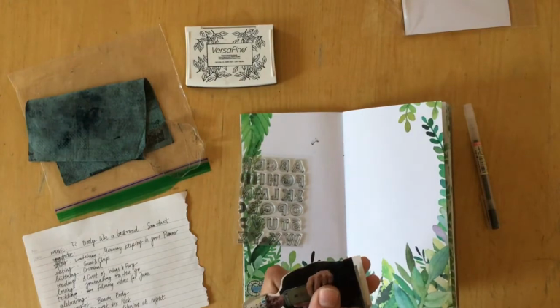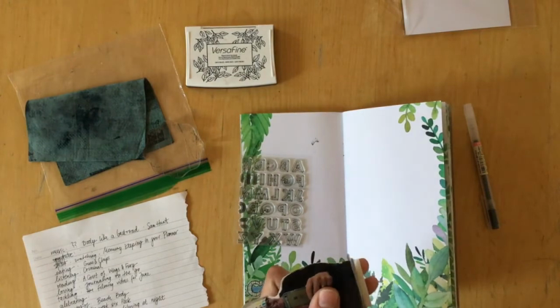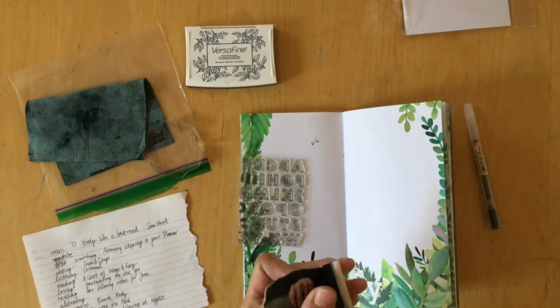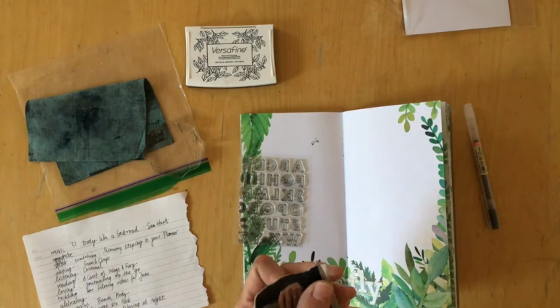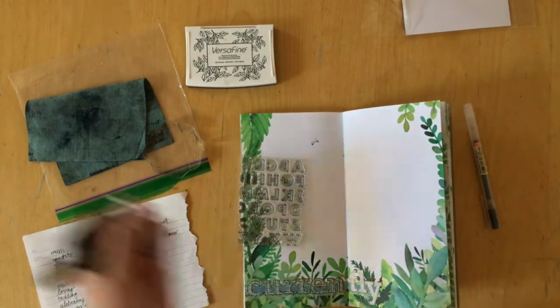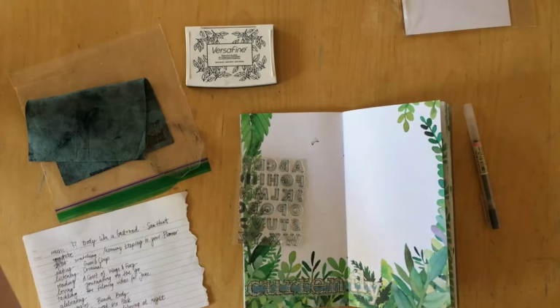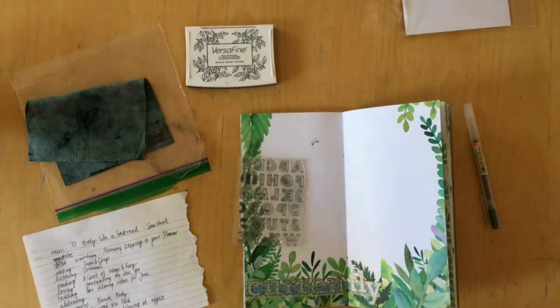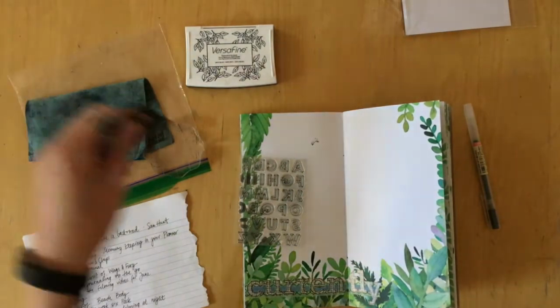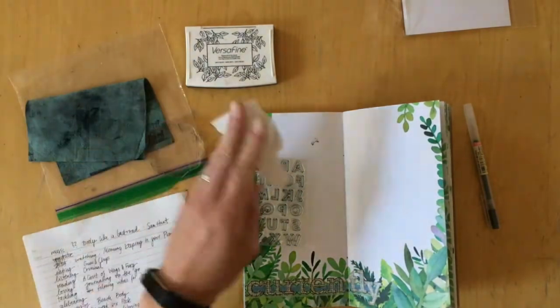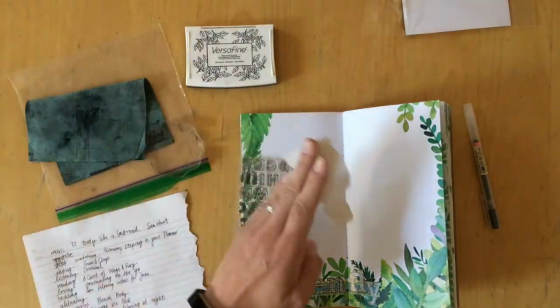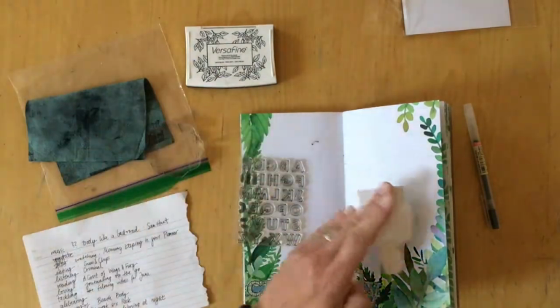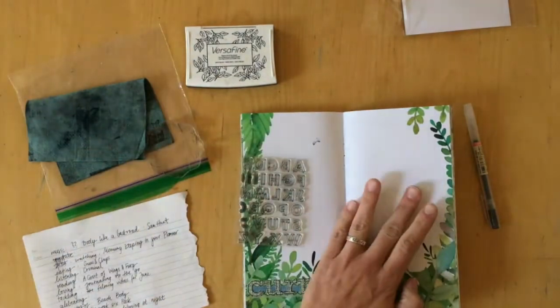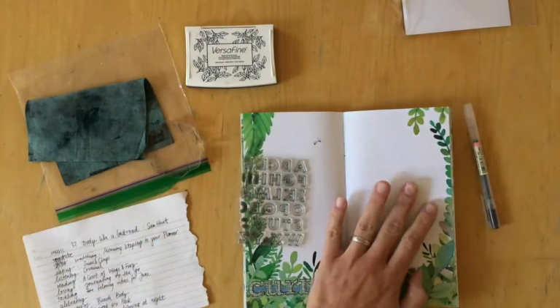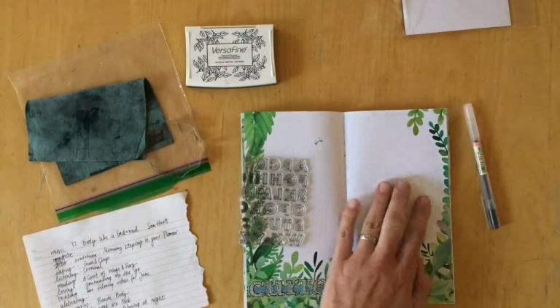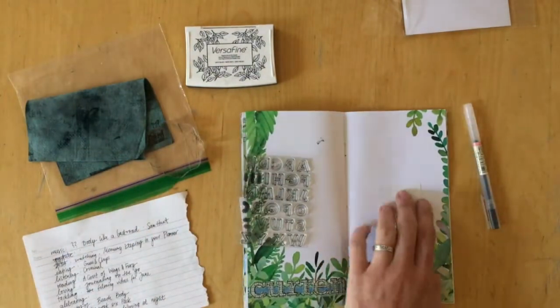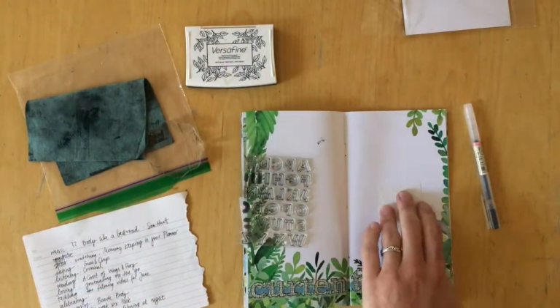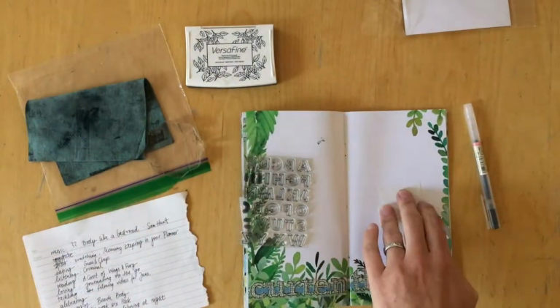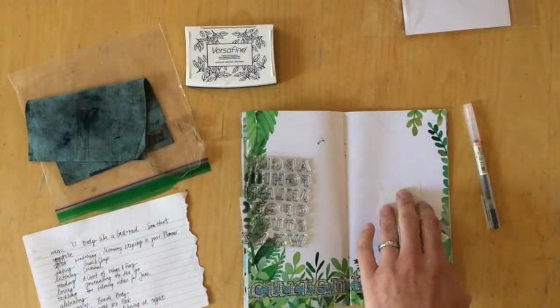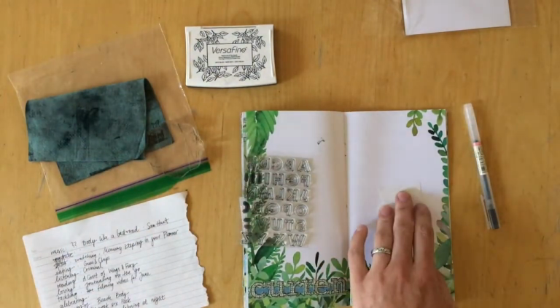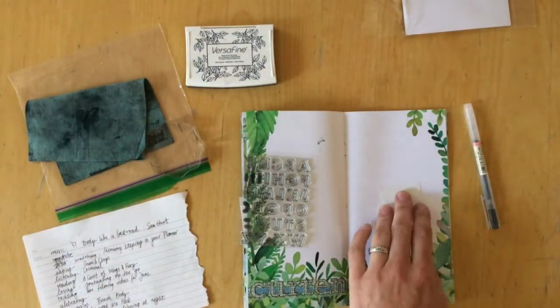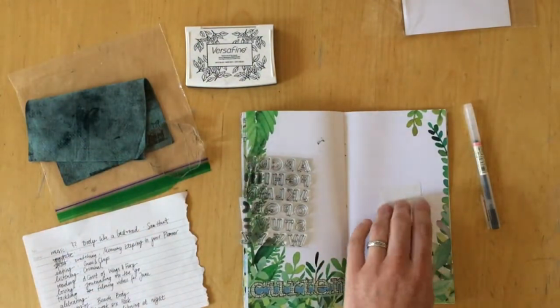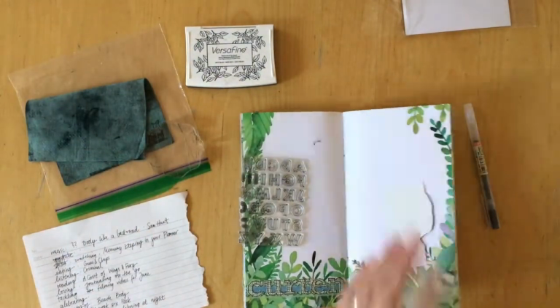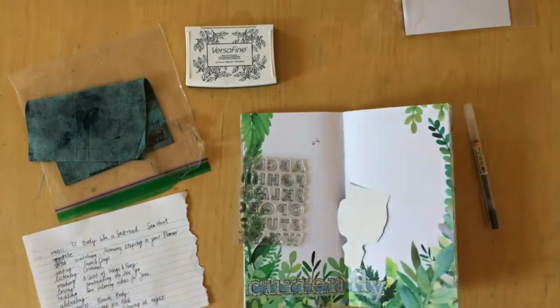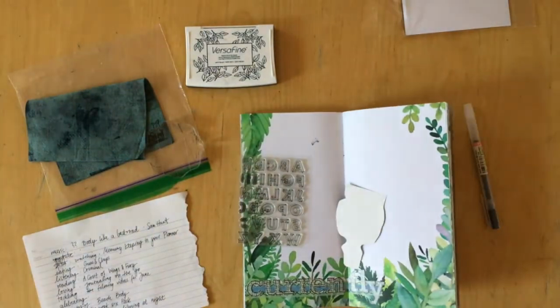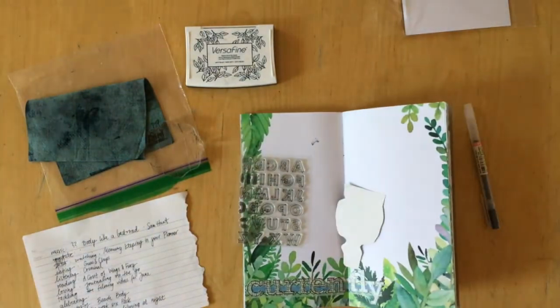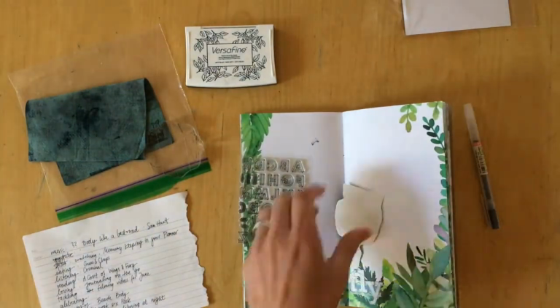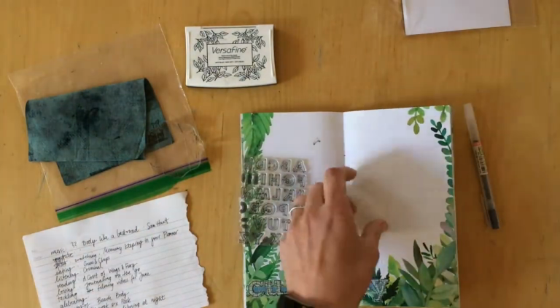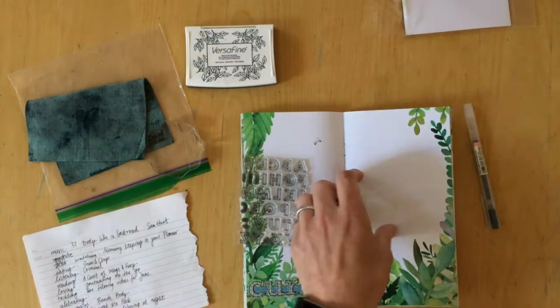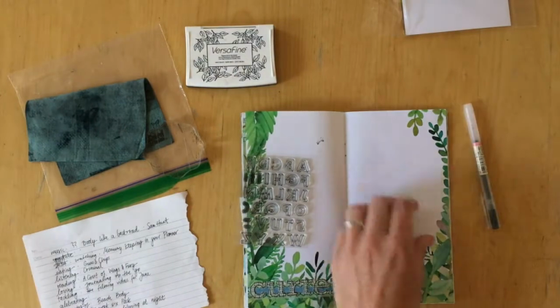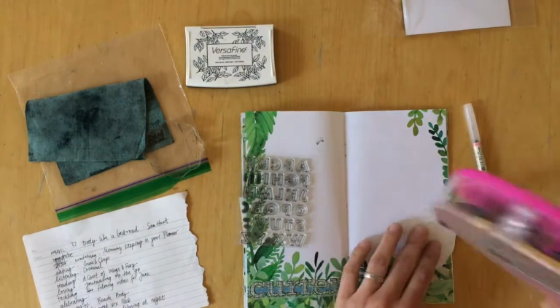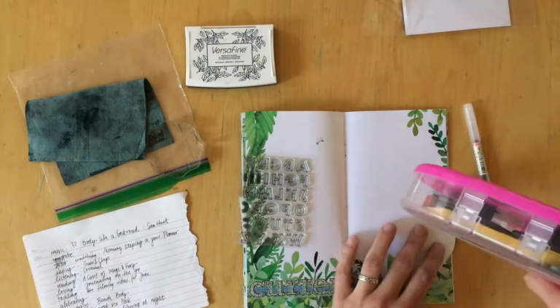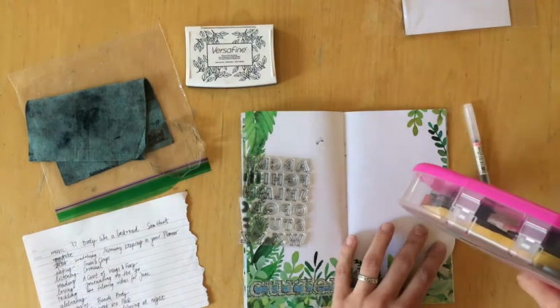The stamp set is an outline stamp set and the letters are square — squarish. And then you can fill in the outlines with some pattern stamps. There are diagonal patterns and straight patterns. You will see when I start stamping.